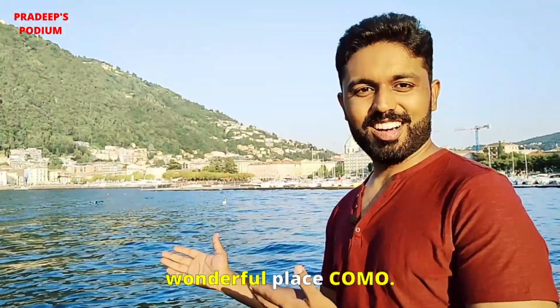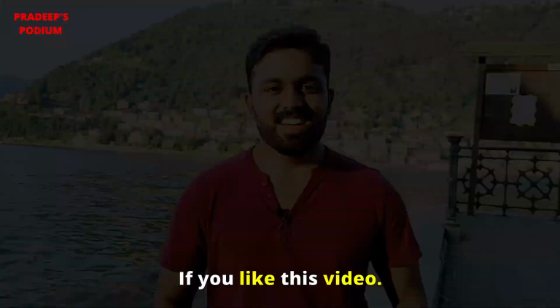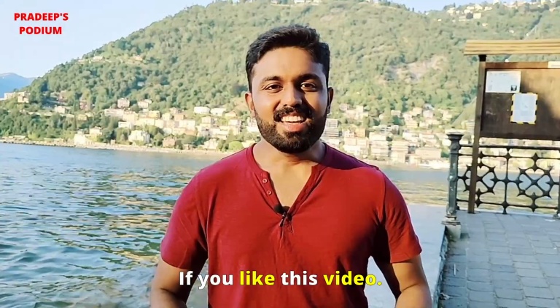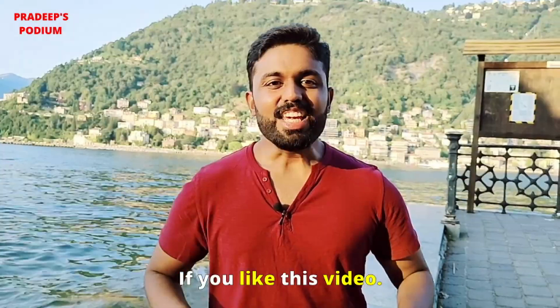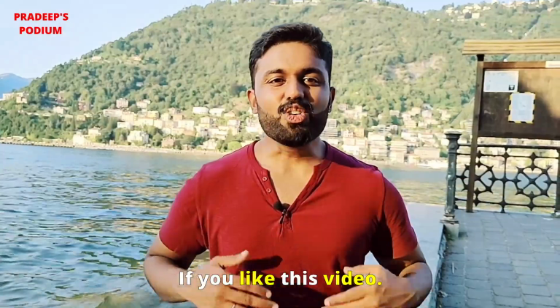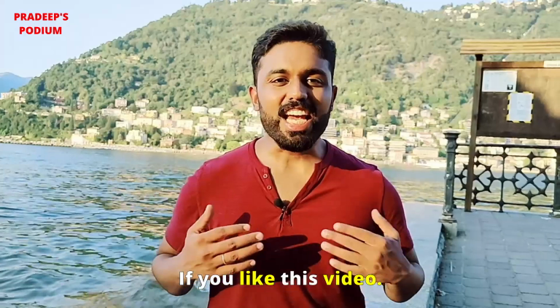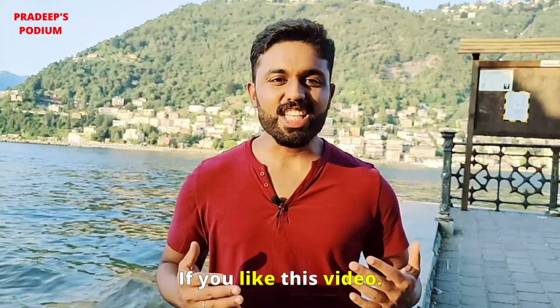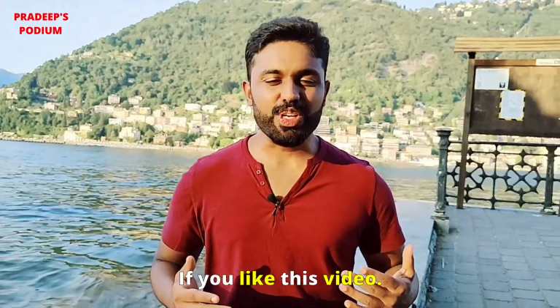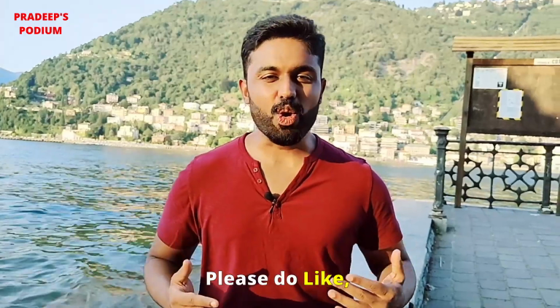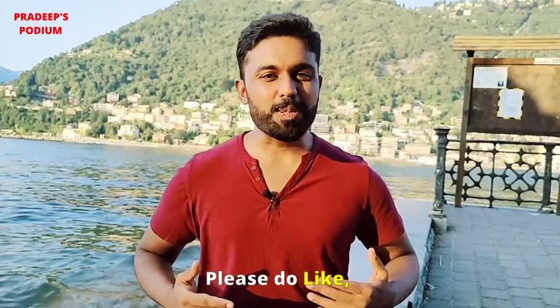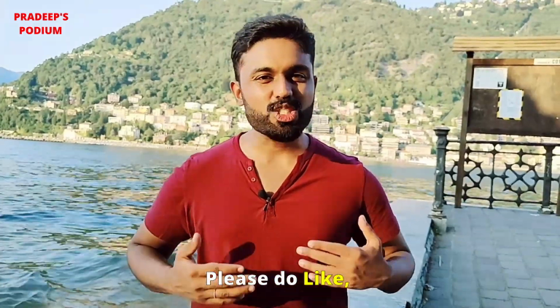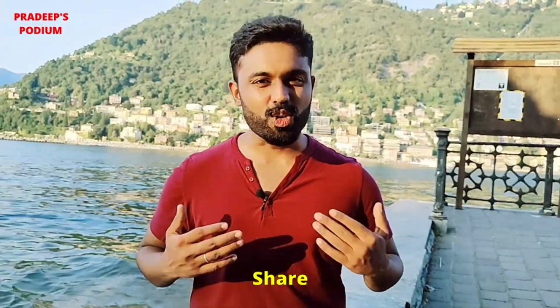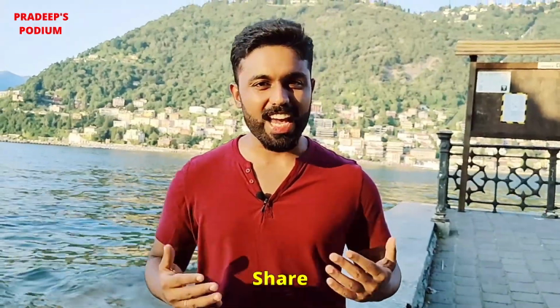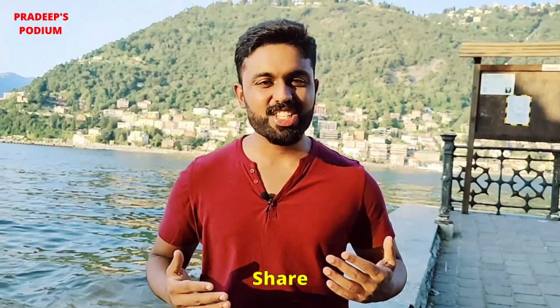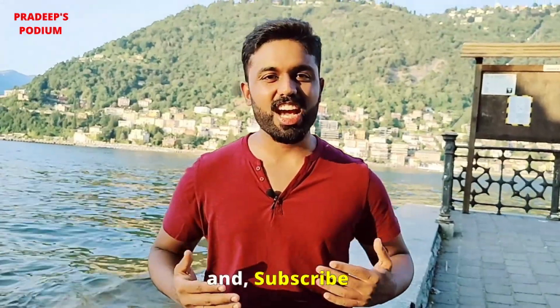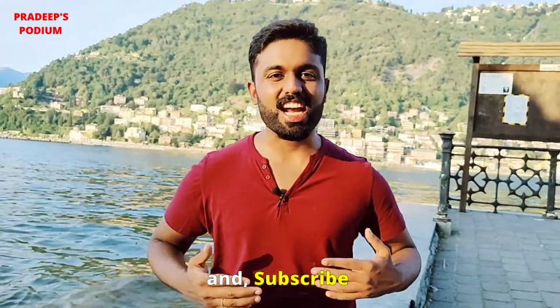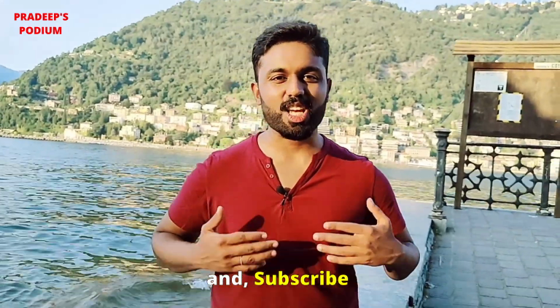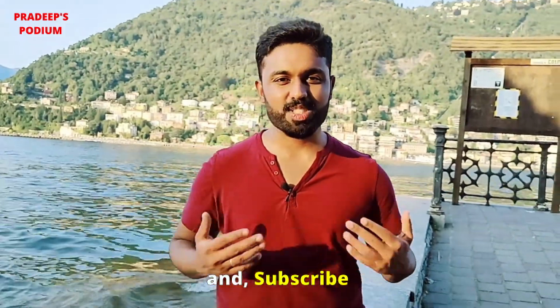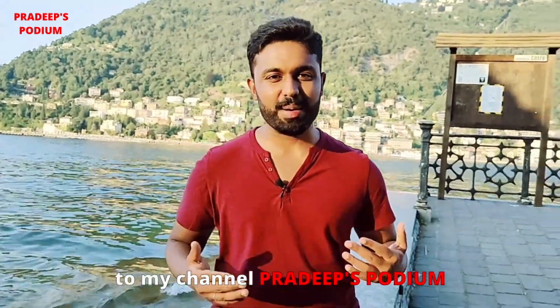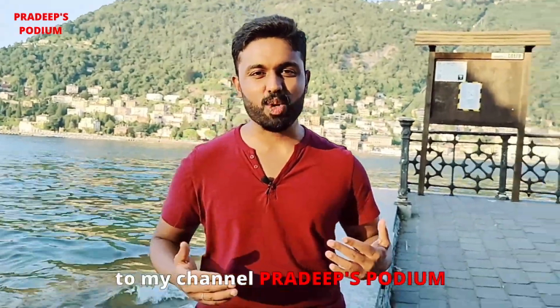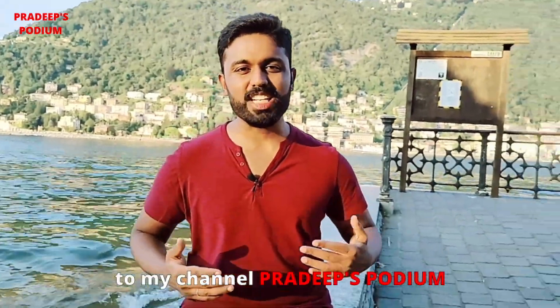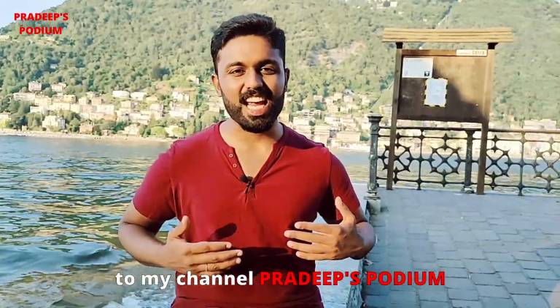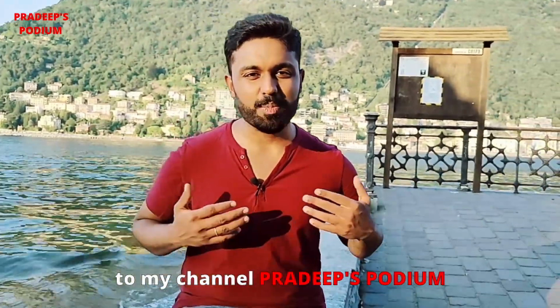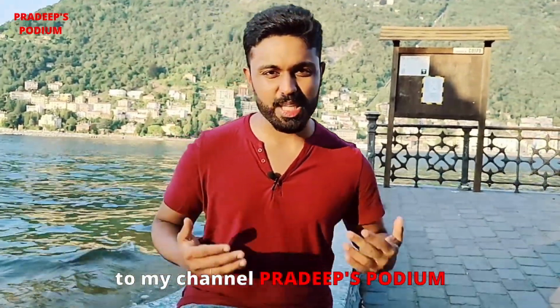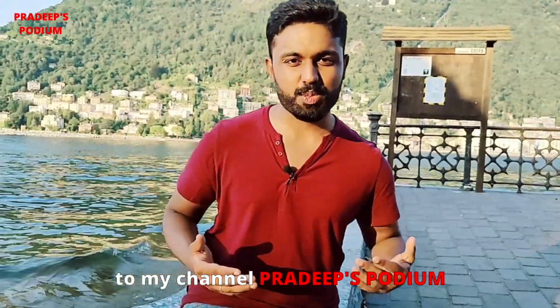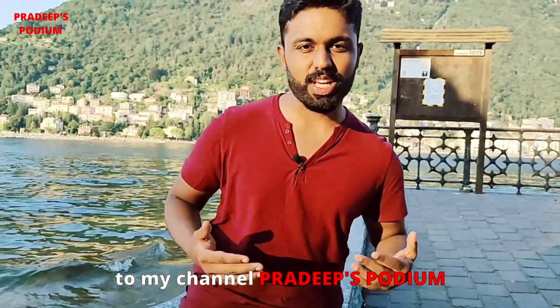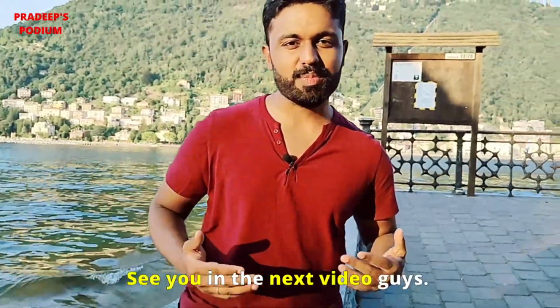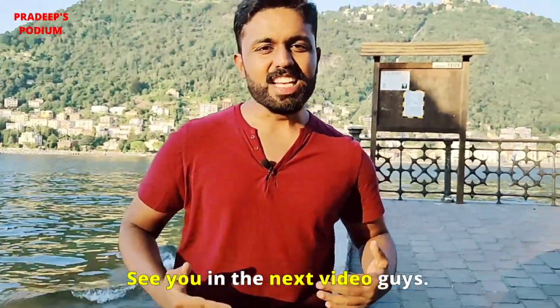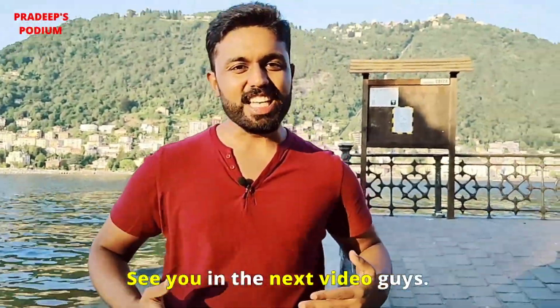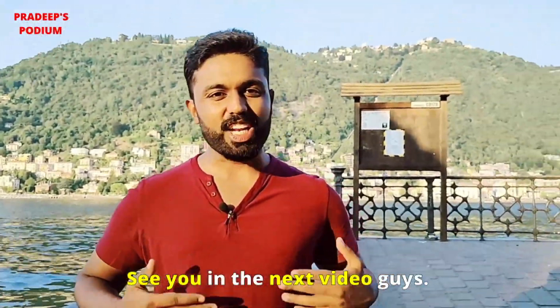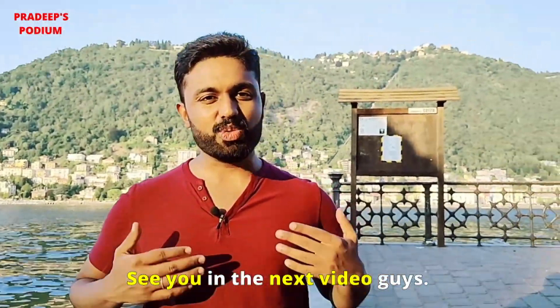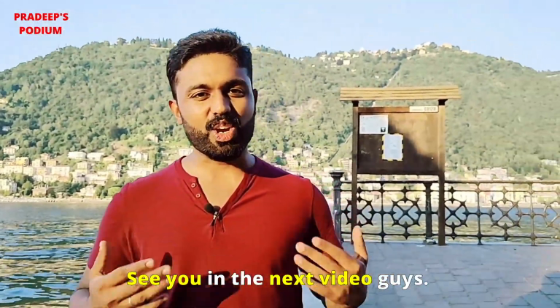If you like this video, please do like, share, and subscribe to my channel Pradeep's Podium. See you in the next video guys.